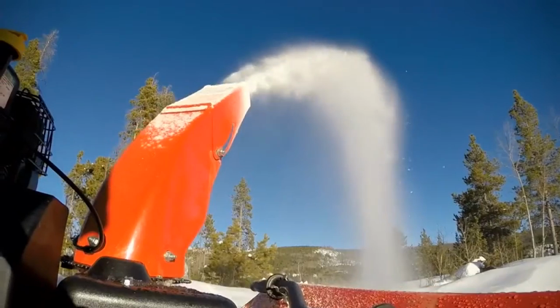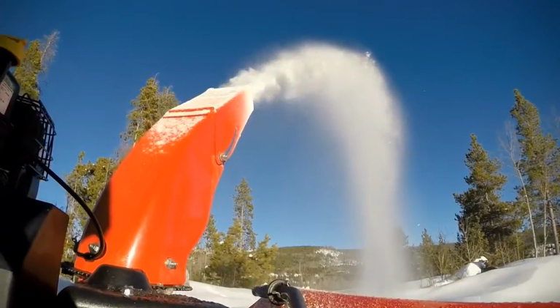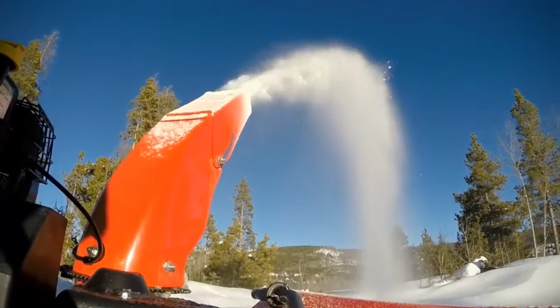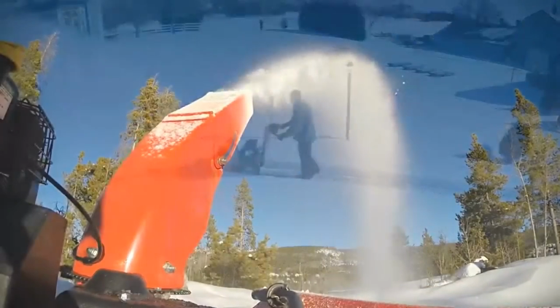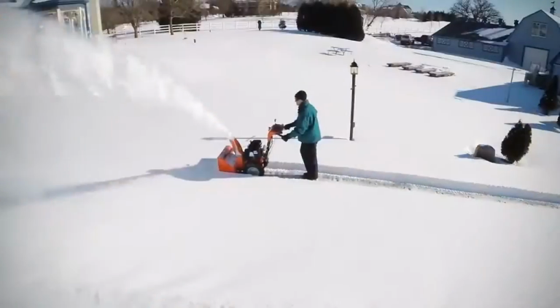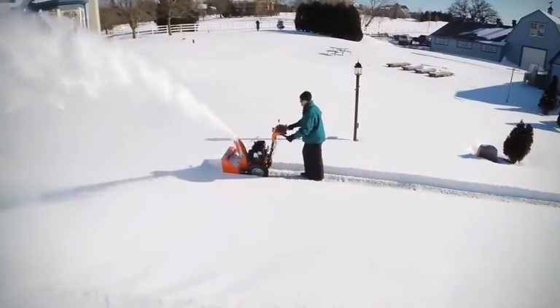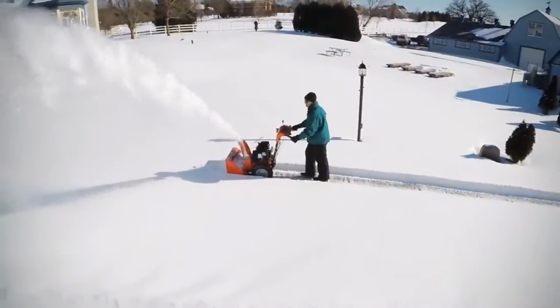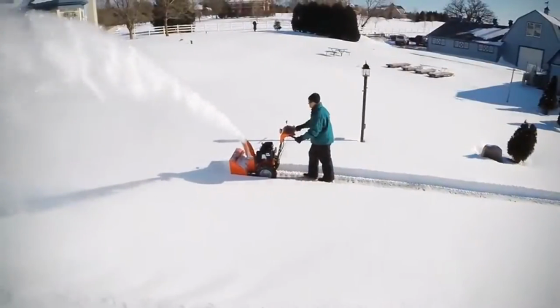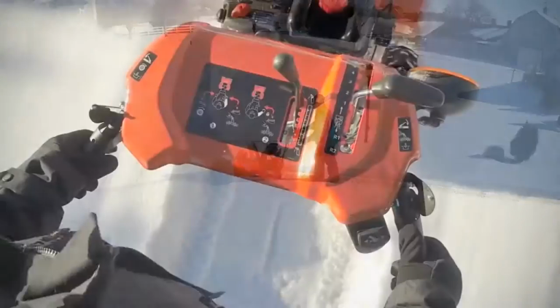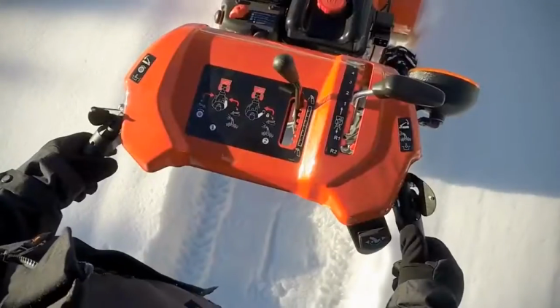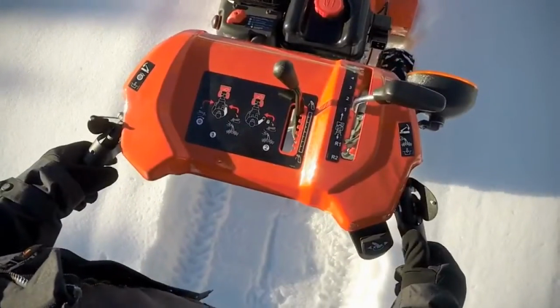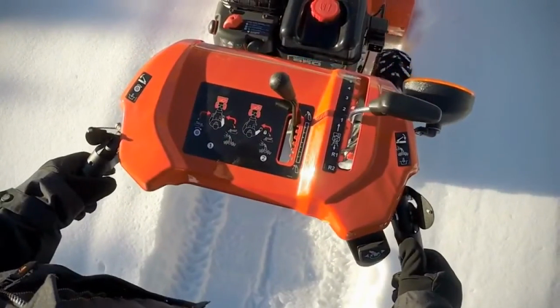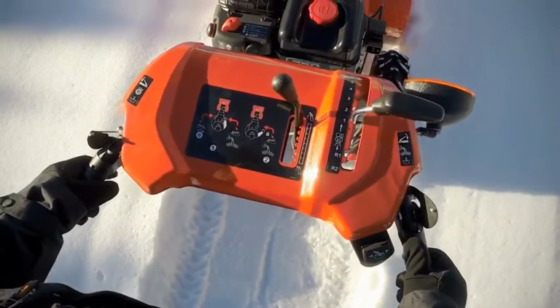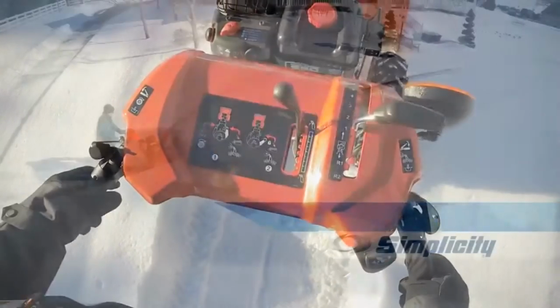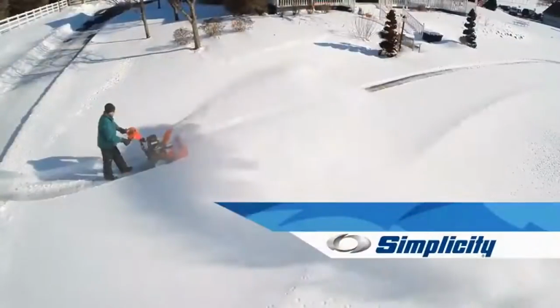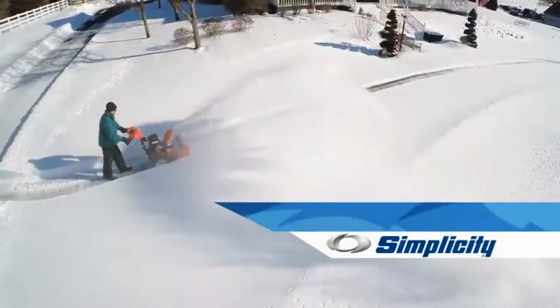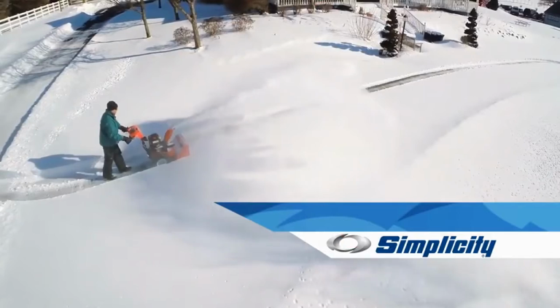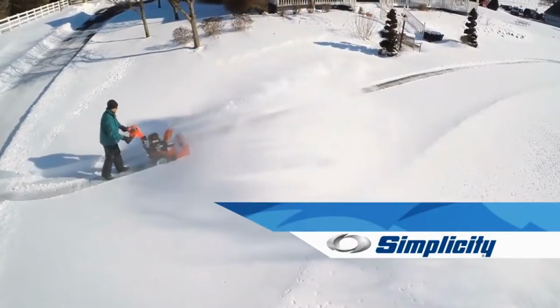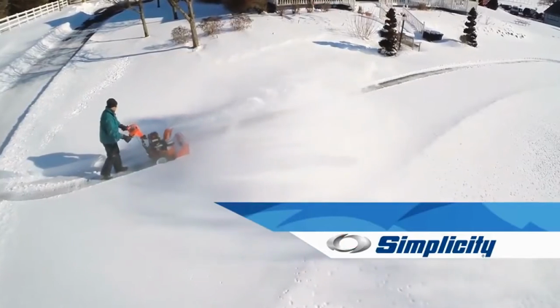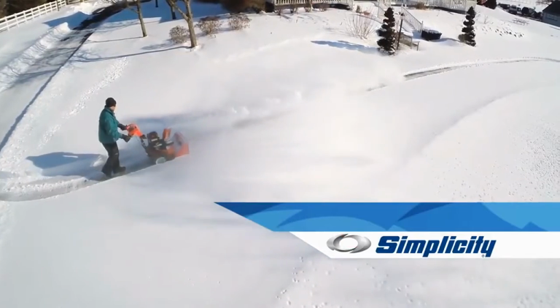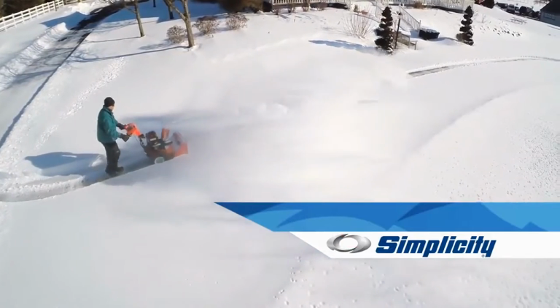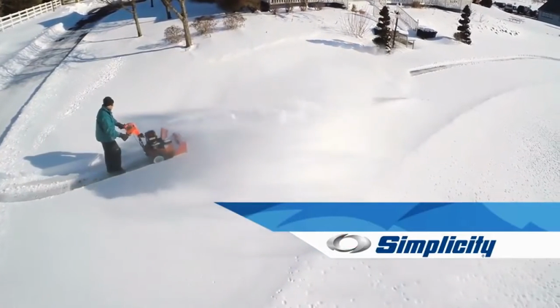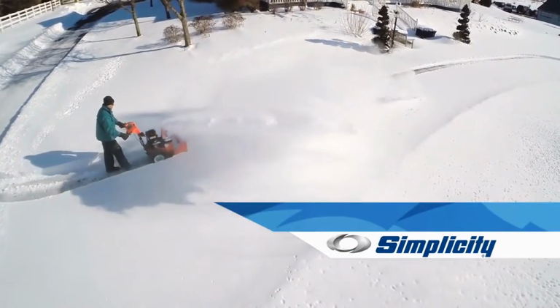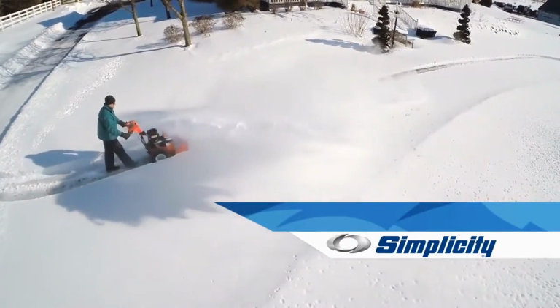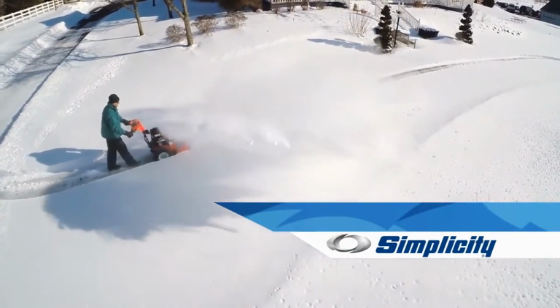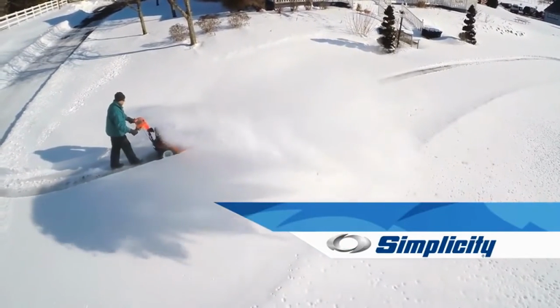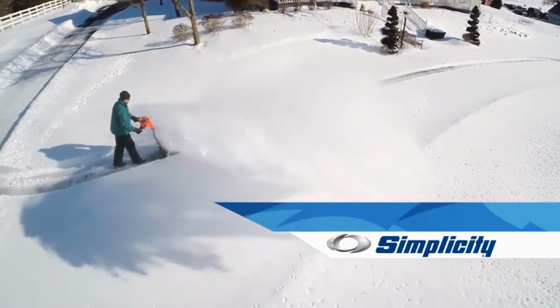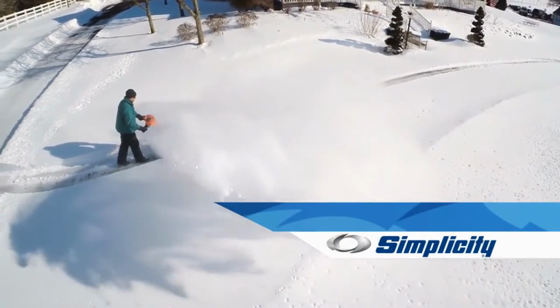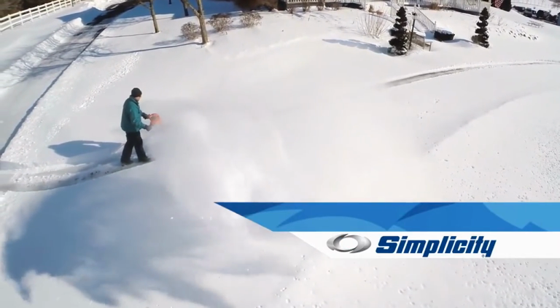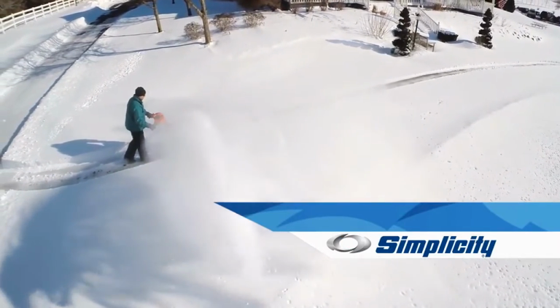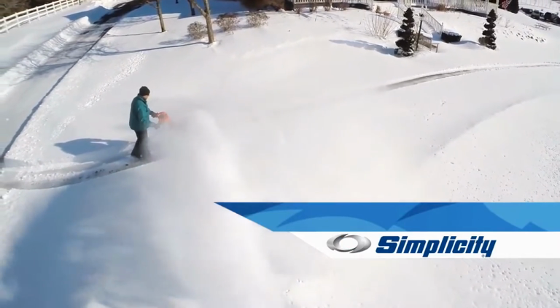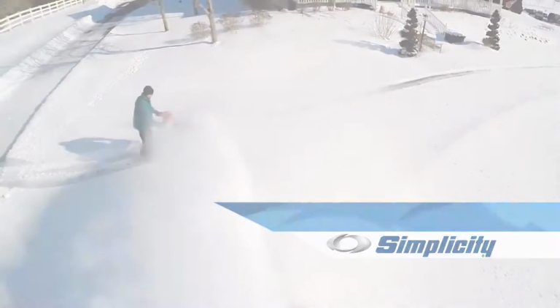Power. Performance. Maneuverability. Take the punch out of winter with Simplicity medium-duty snow throwers.